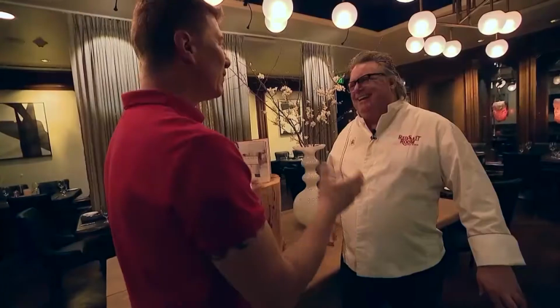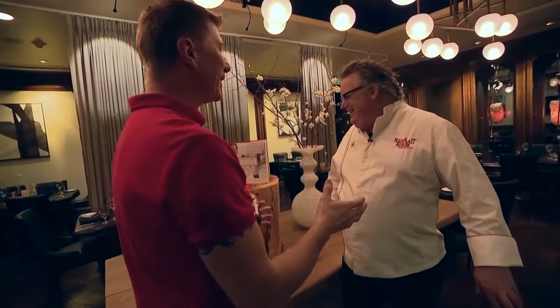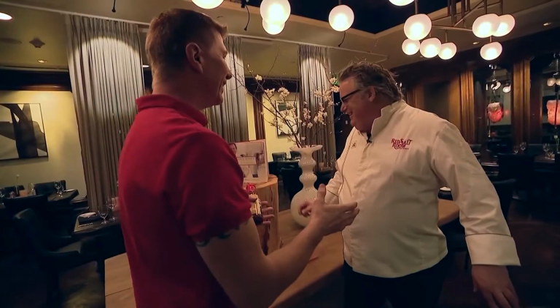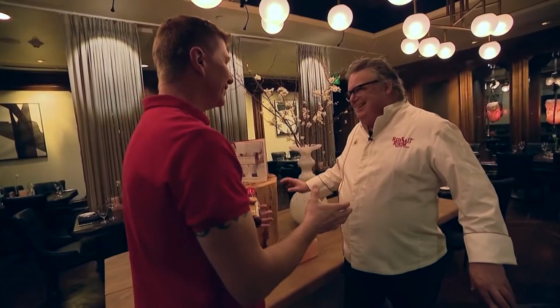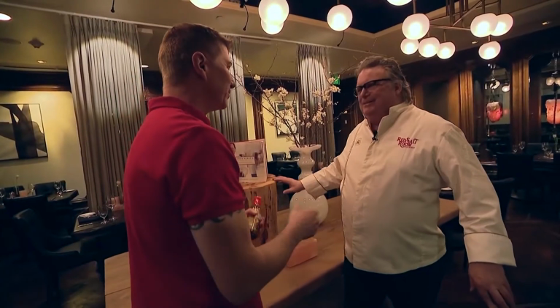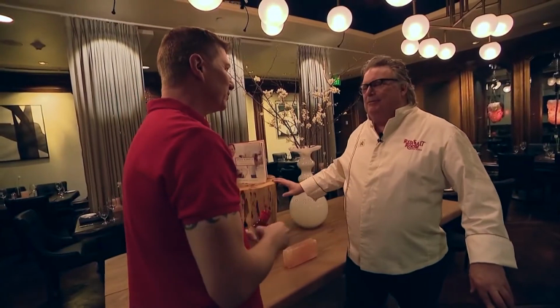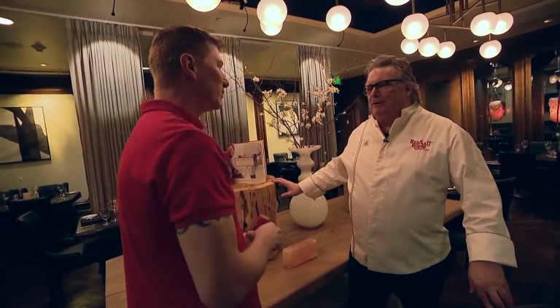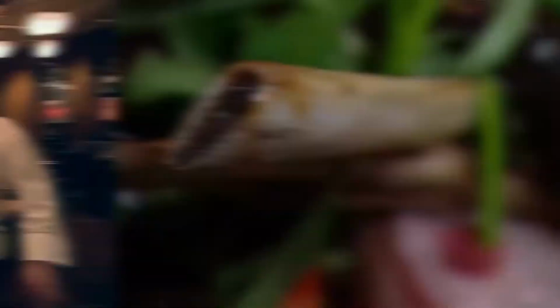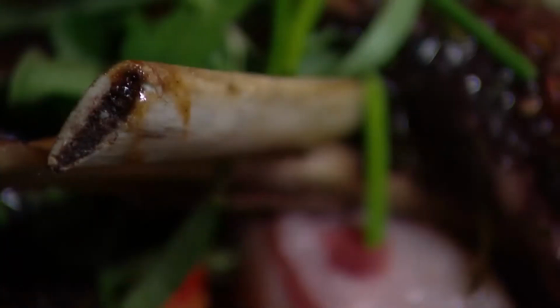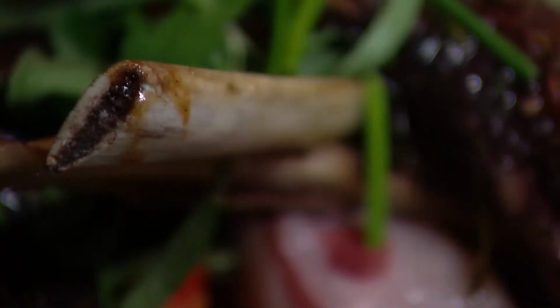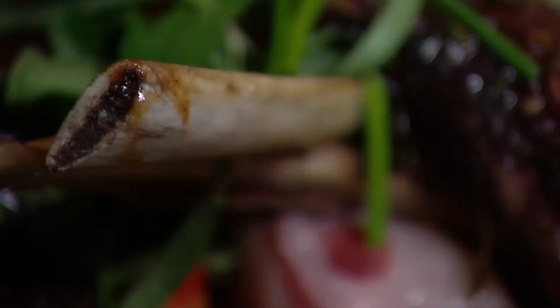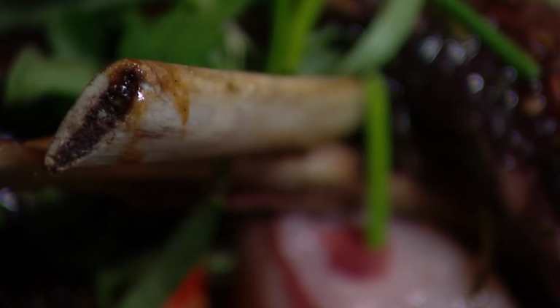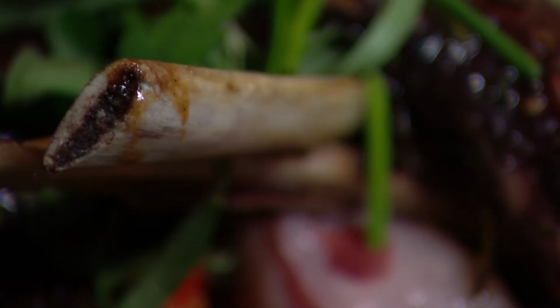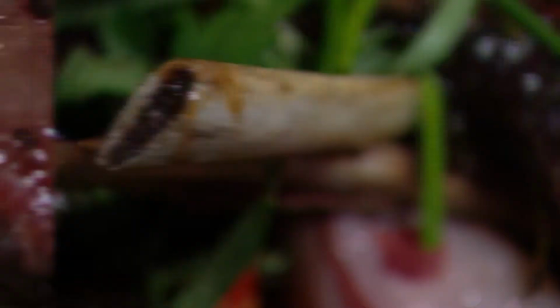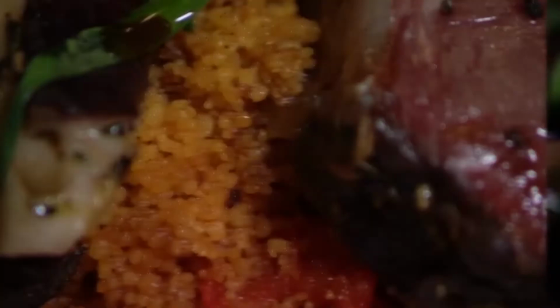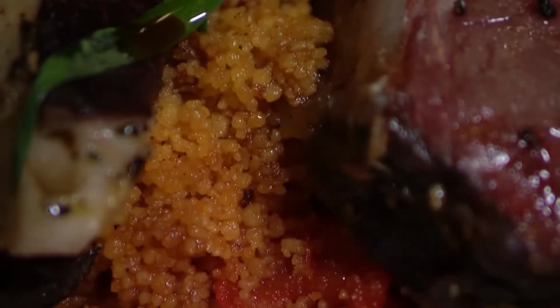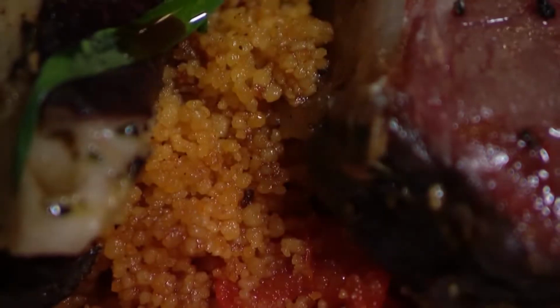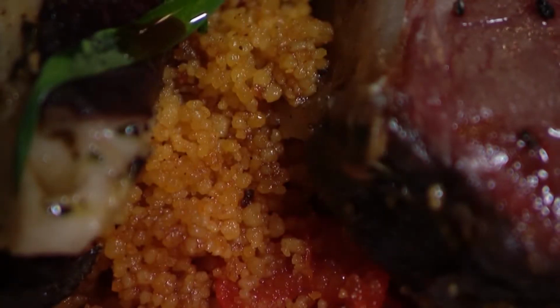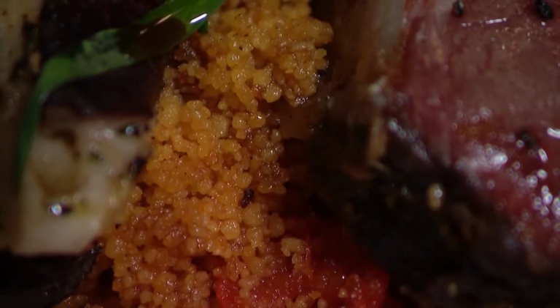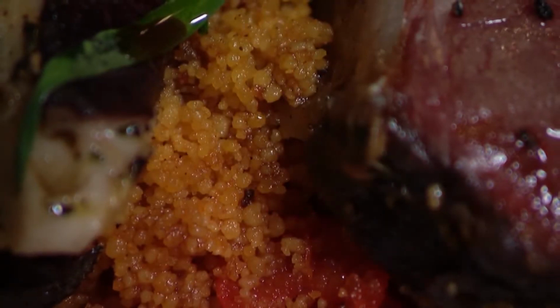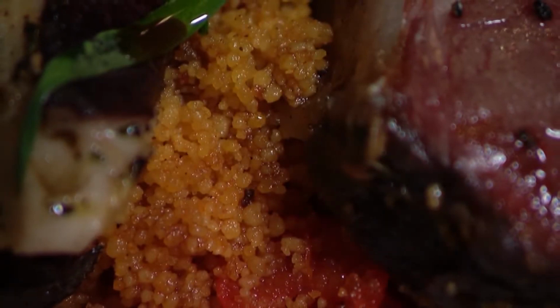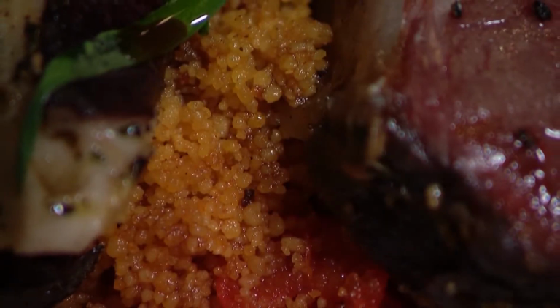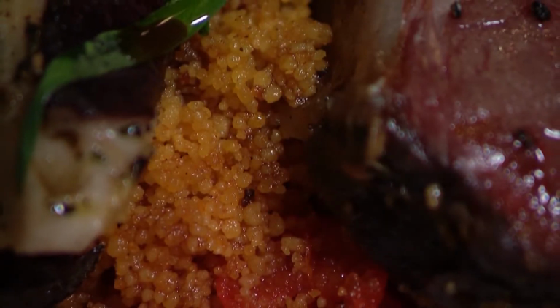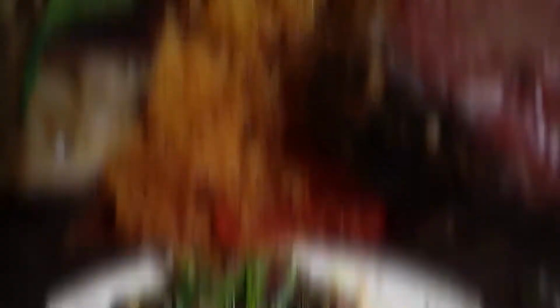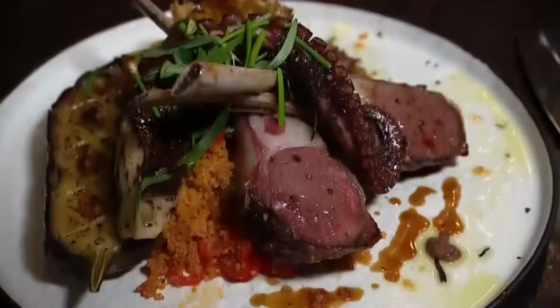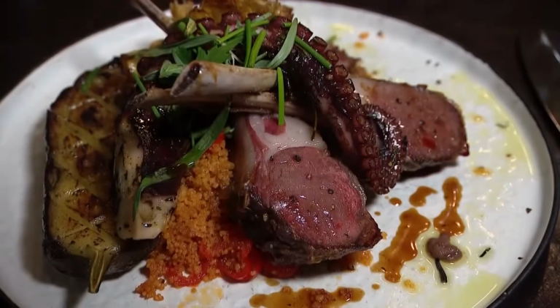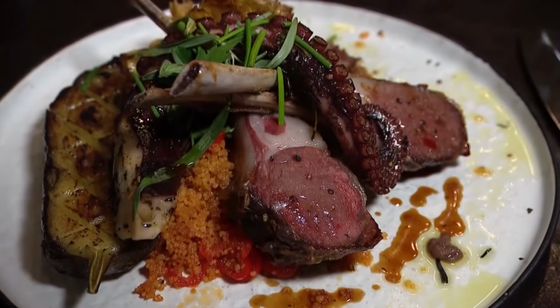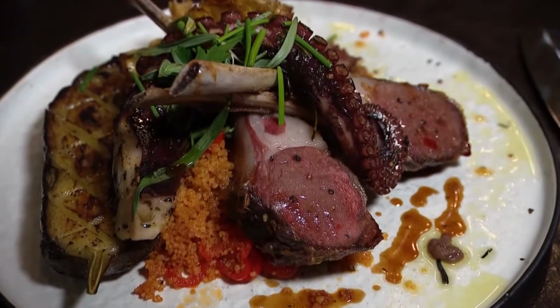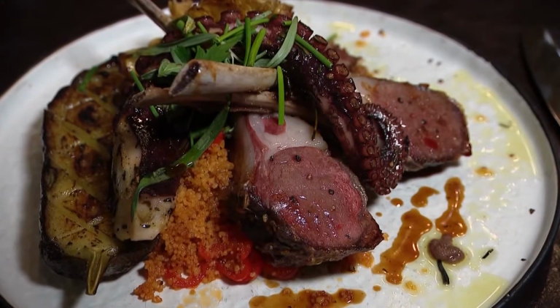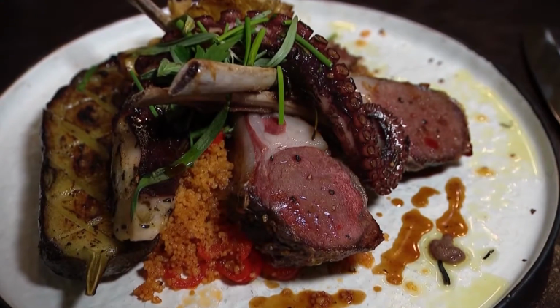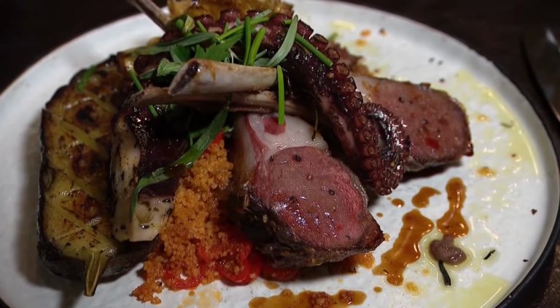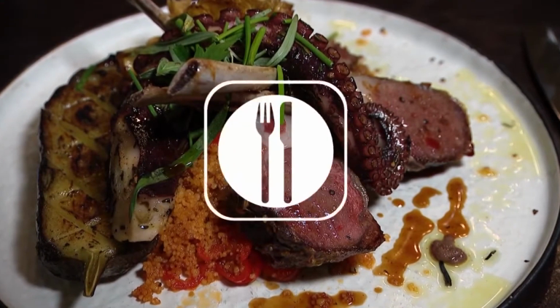So what are we making today? Today we're going to do a roast rack of lamb with a couscous made with tomatoes, sun-dried tomatoes, and lamb sausage.